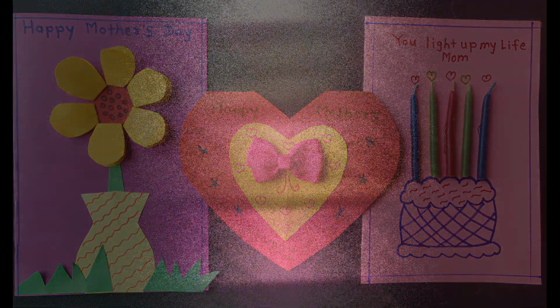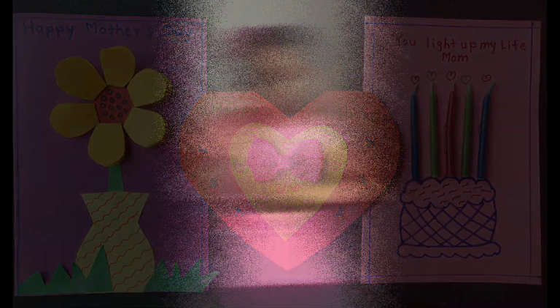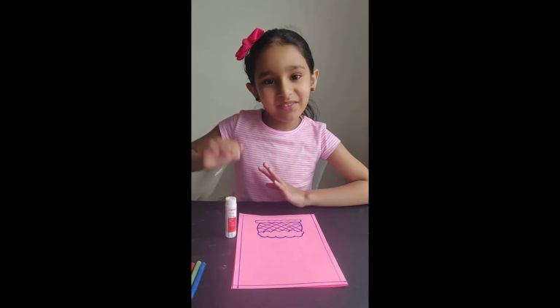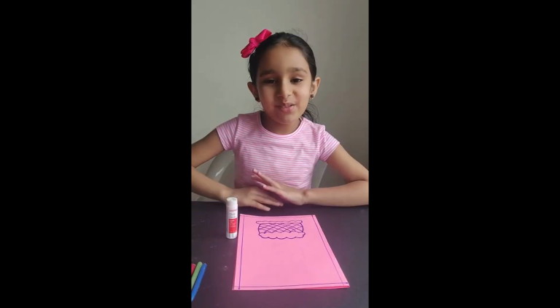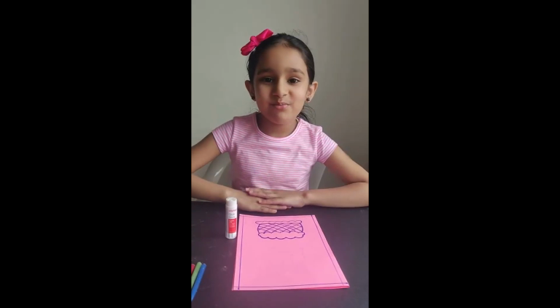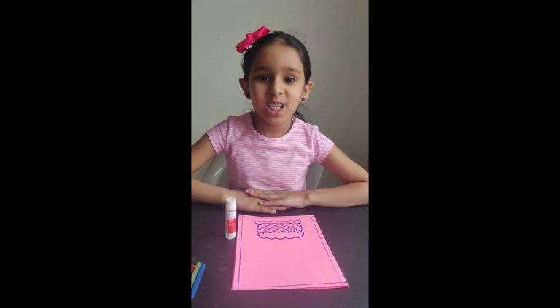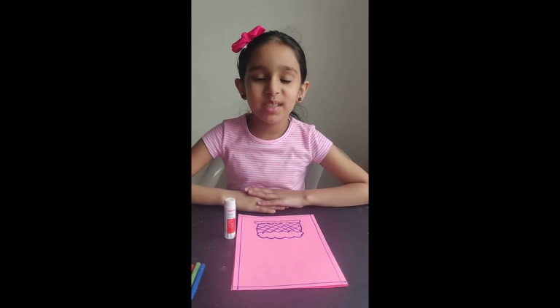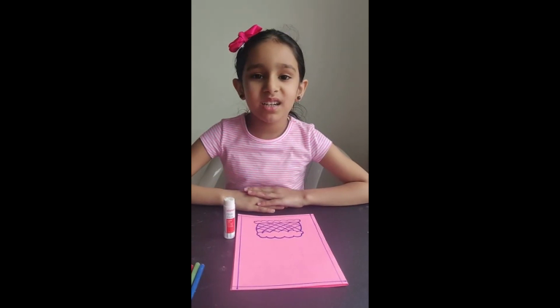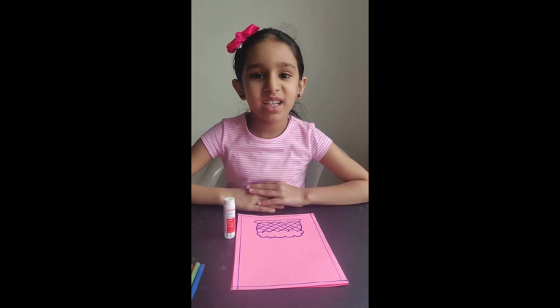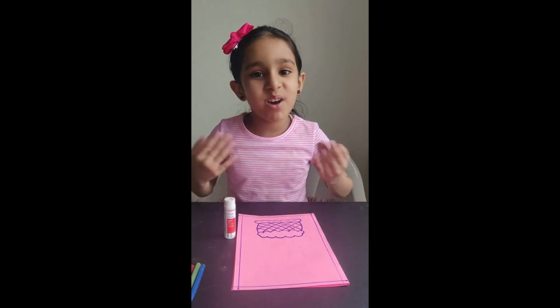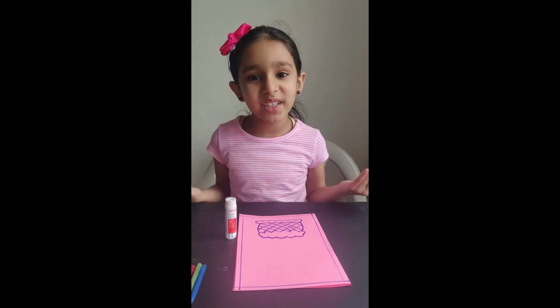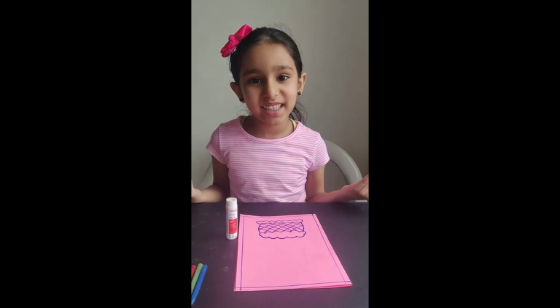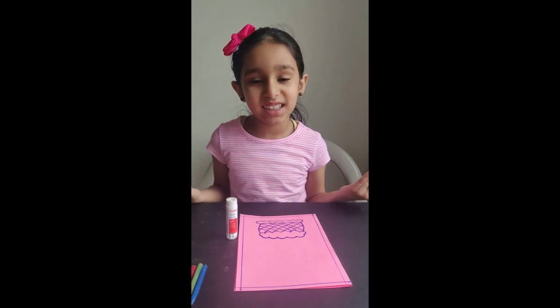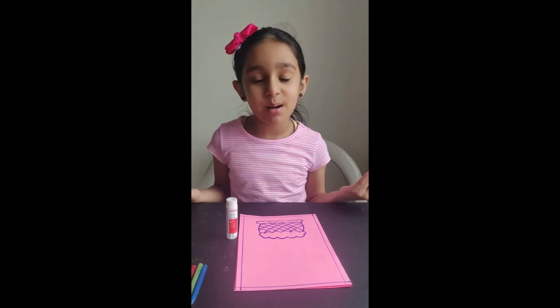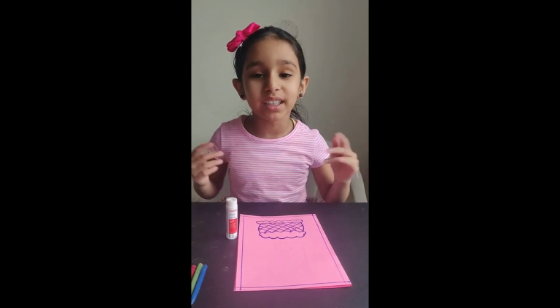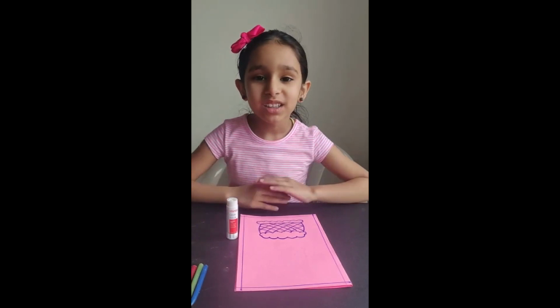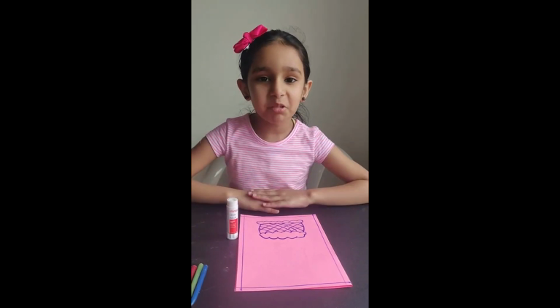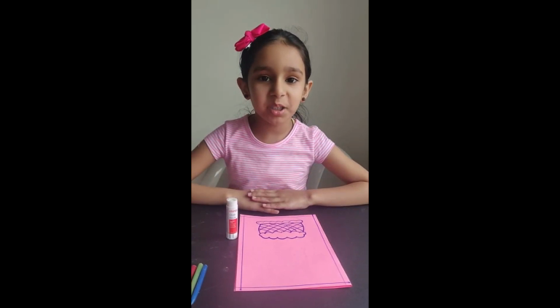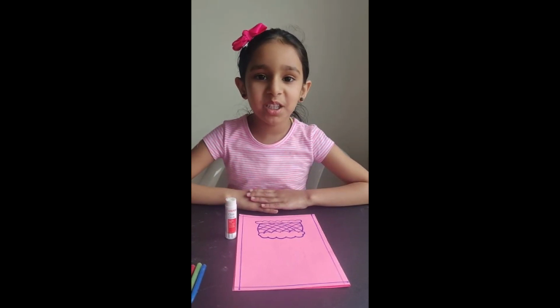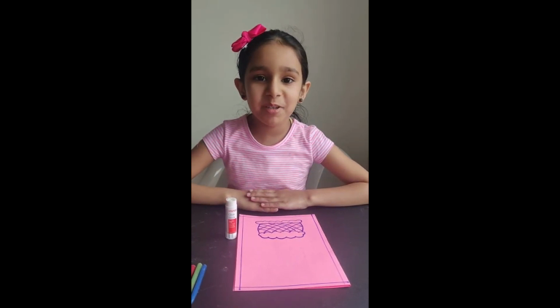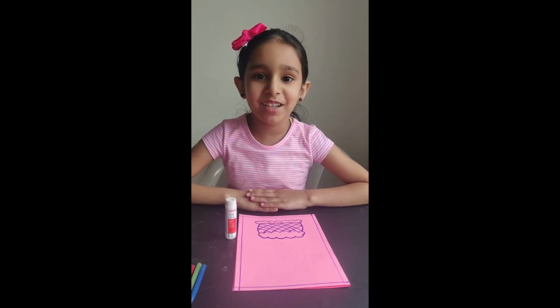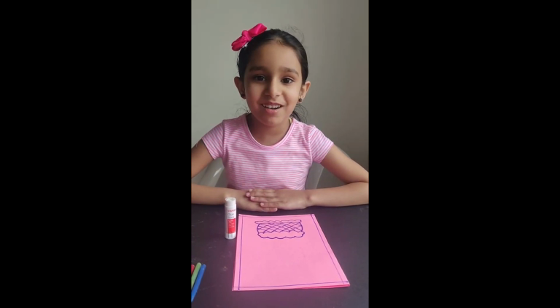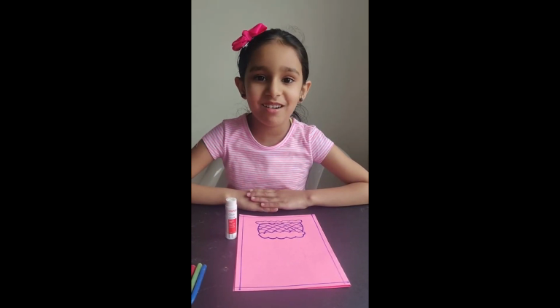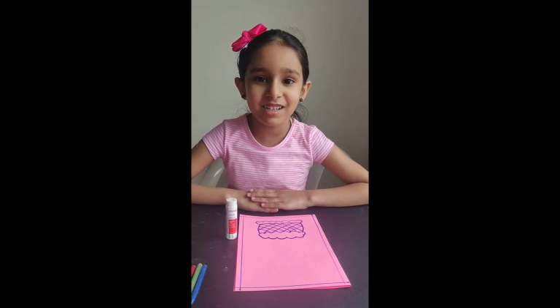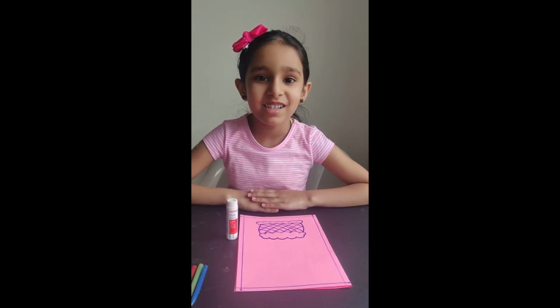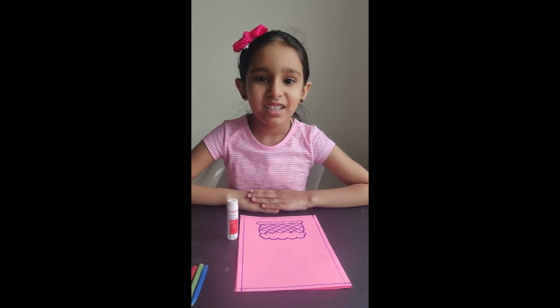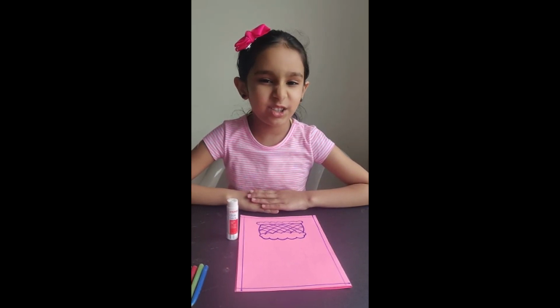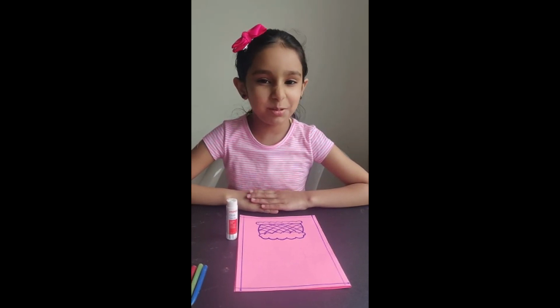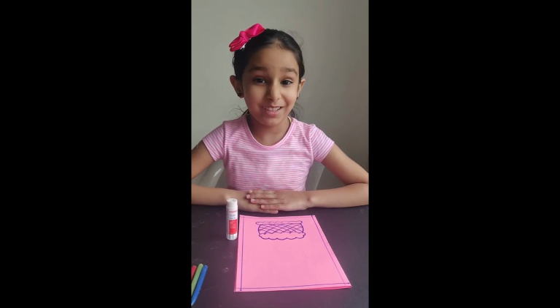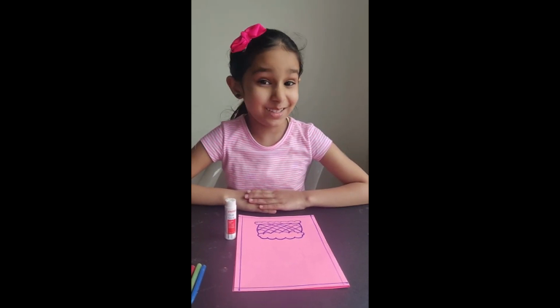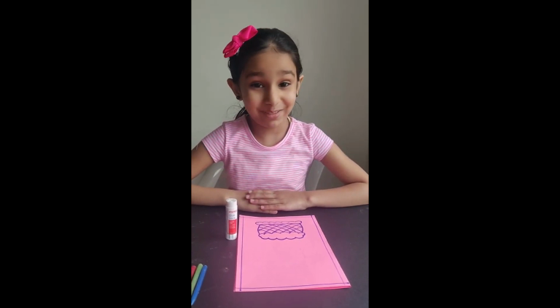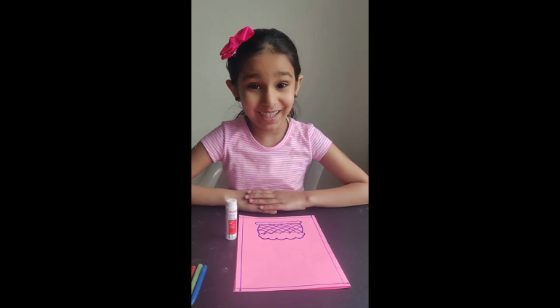Hello everyone, my name is Avni and Mother's Day is coming. So we are going to make a card. She's going to be really surprised.